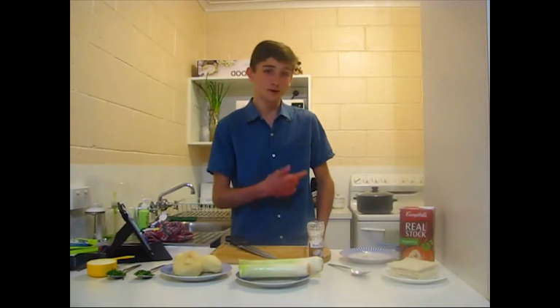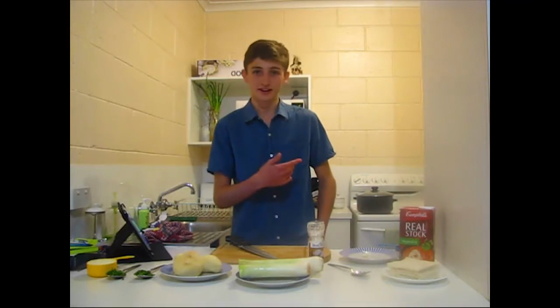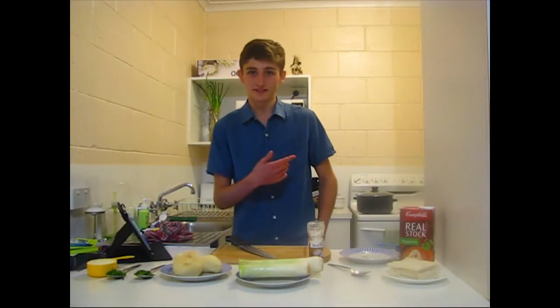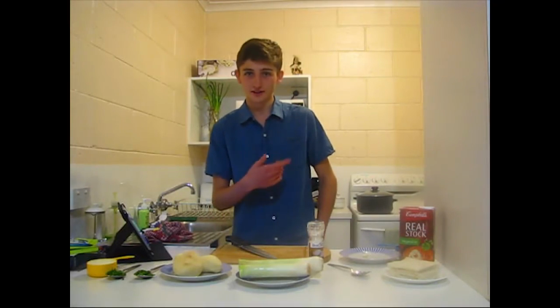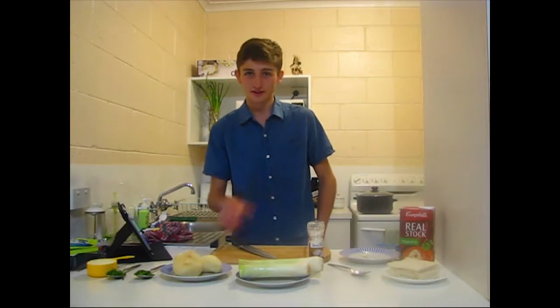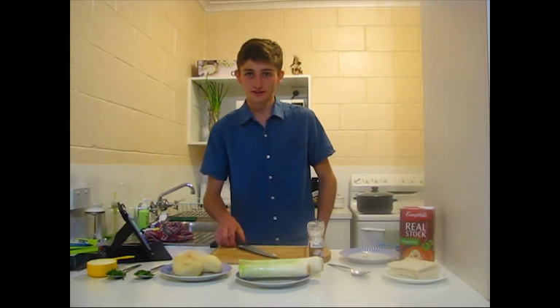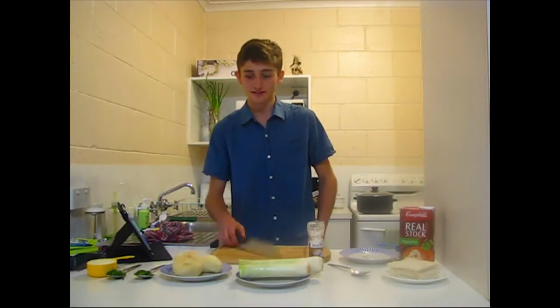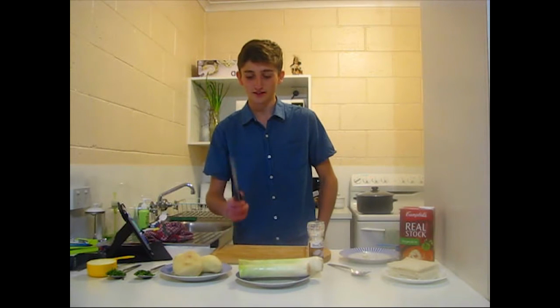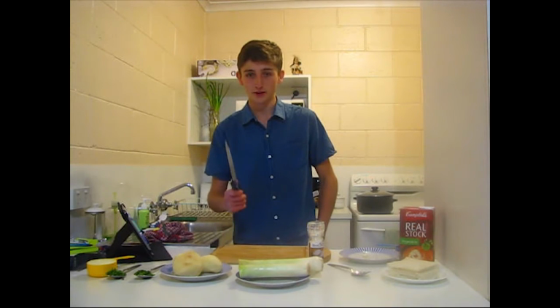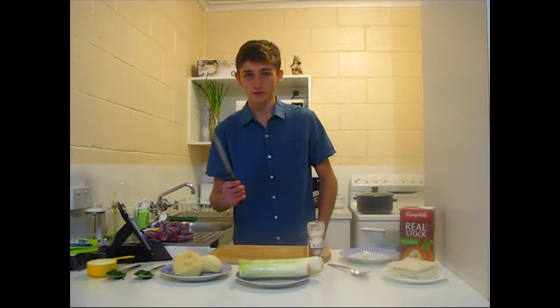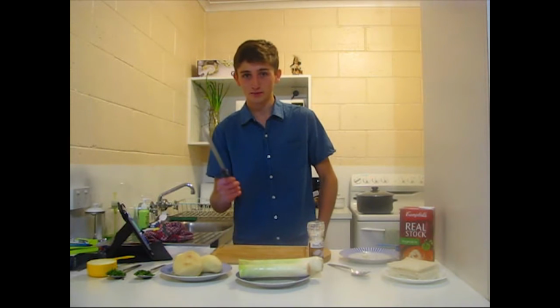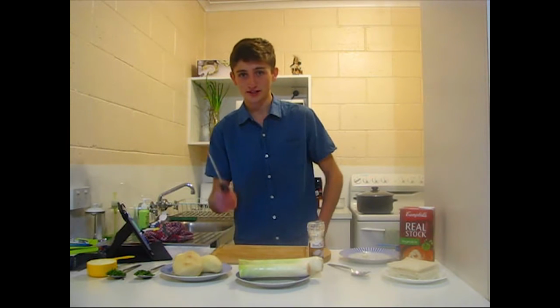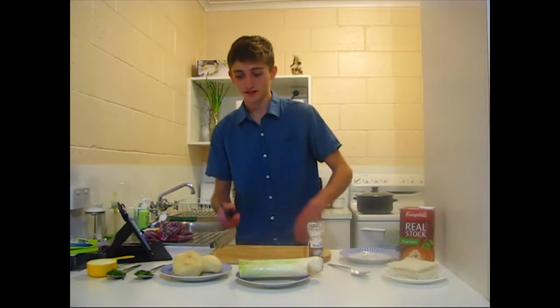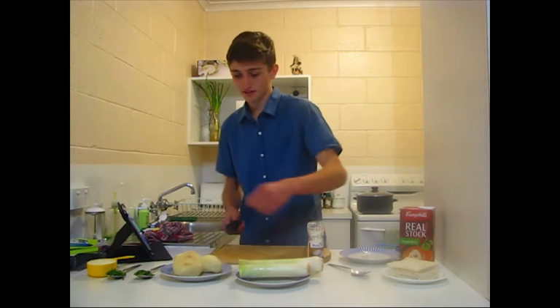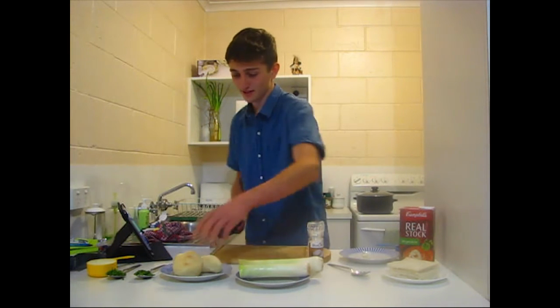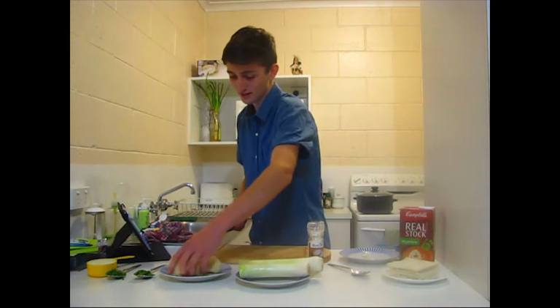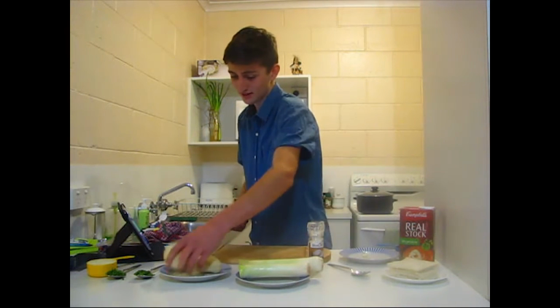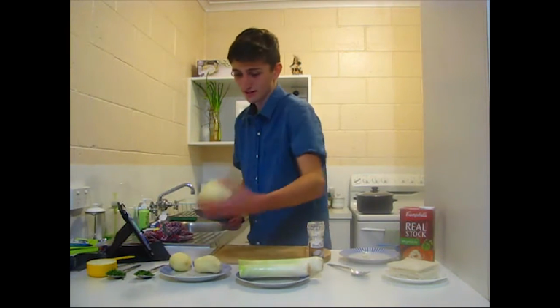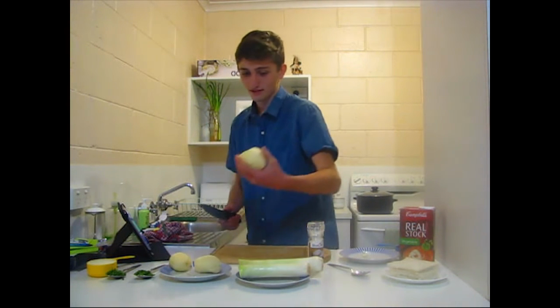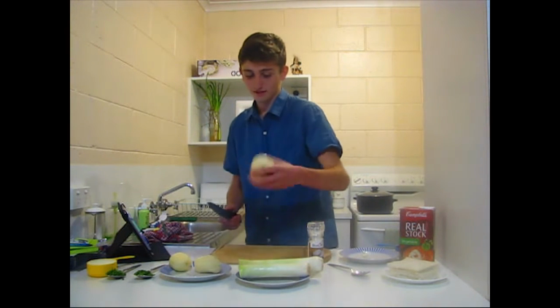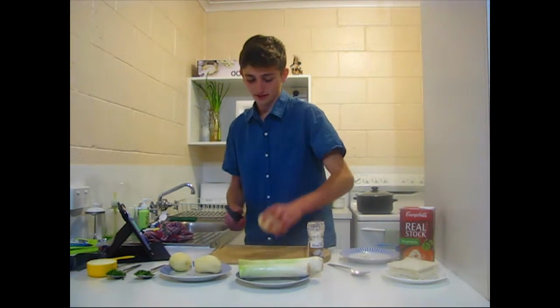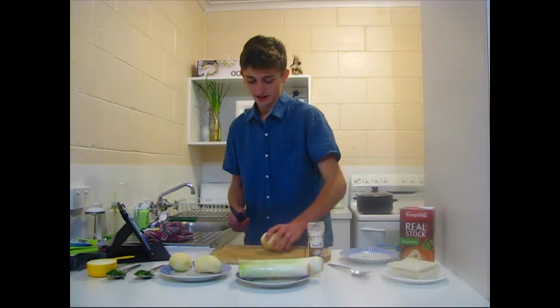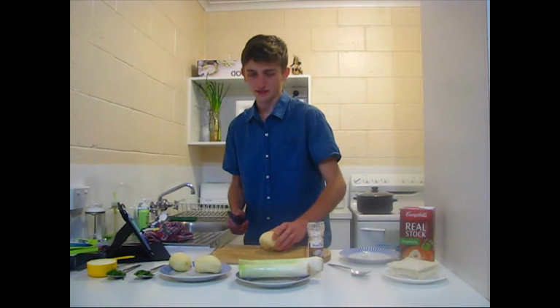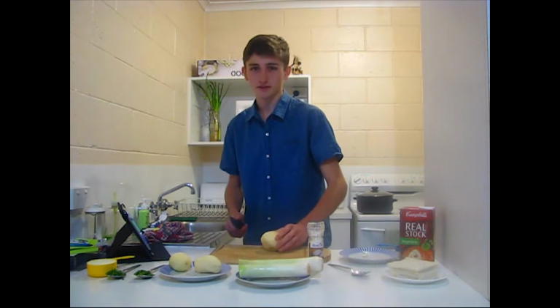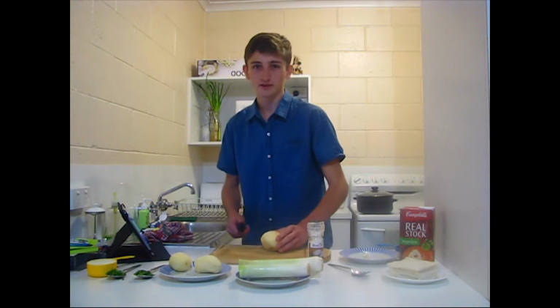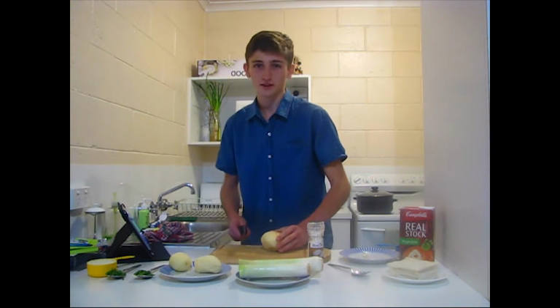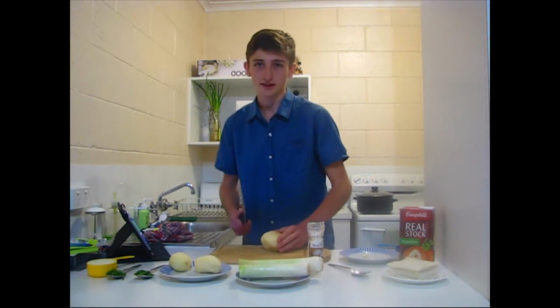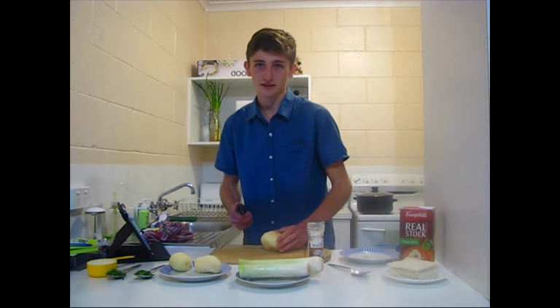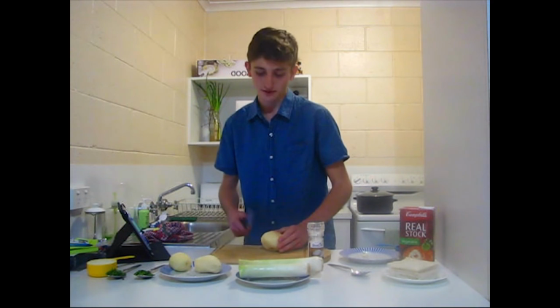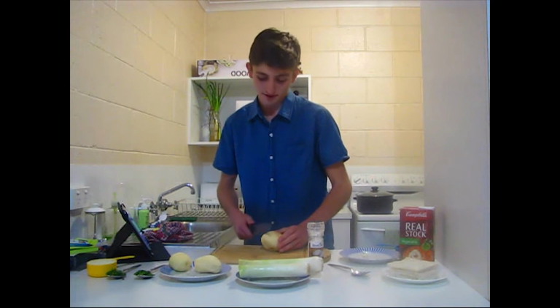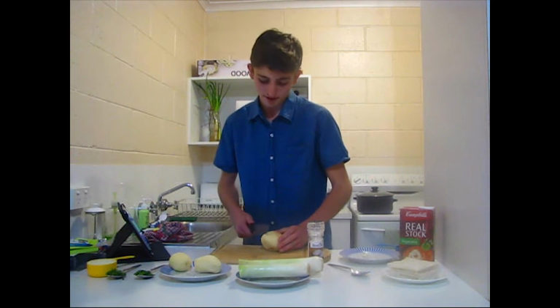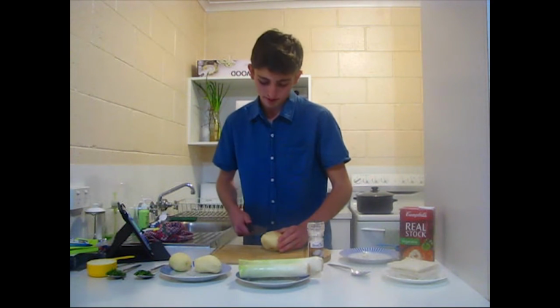While we leave that cooking, we're going to chop up our potatoes into two centimetre cubes.